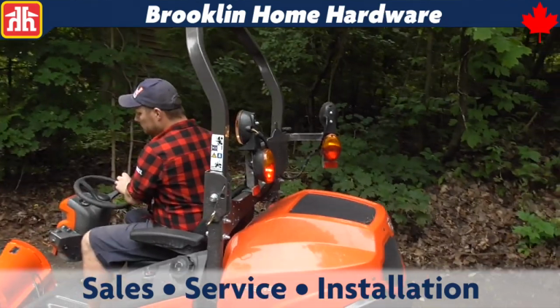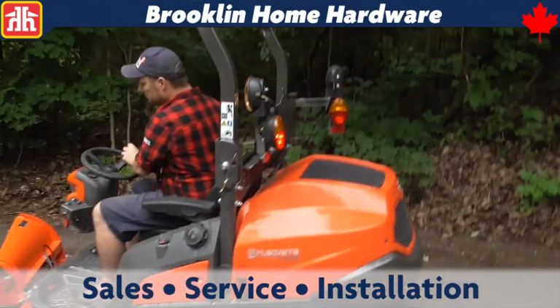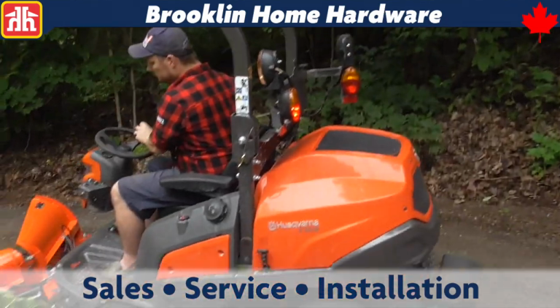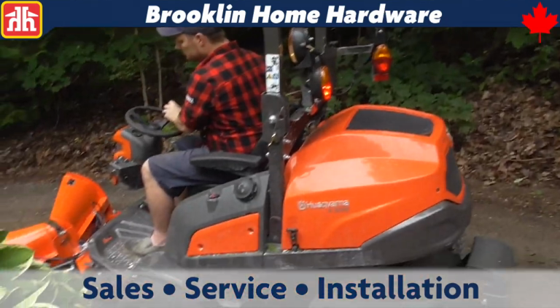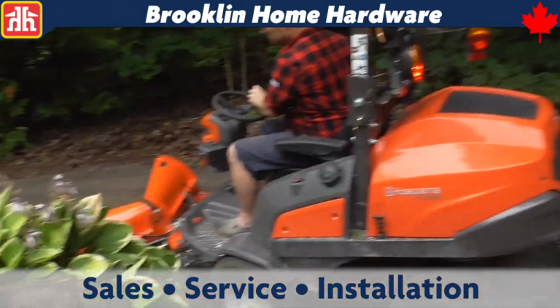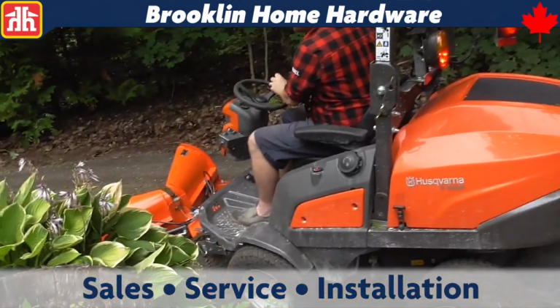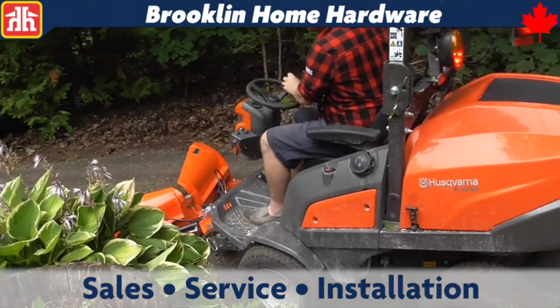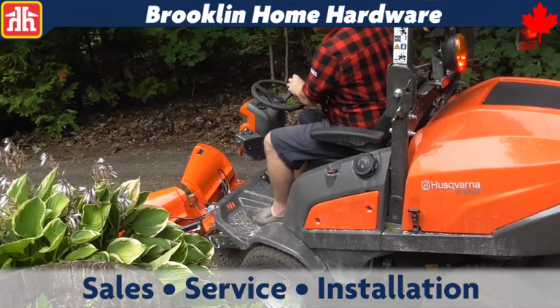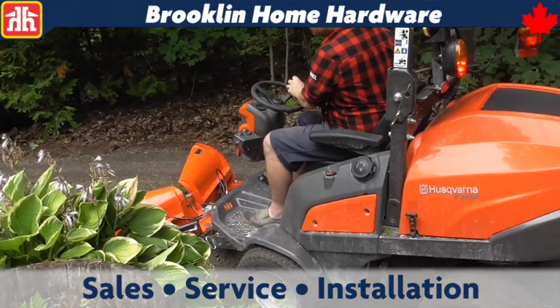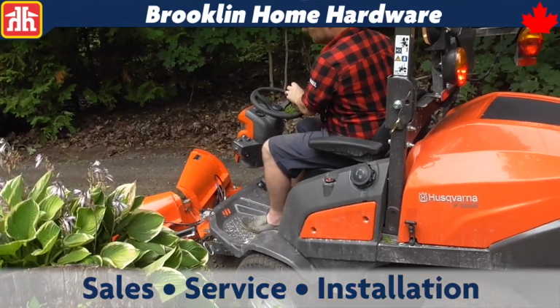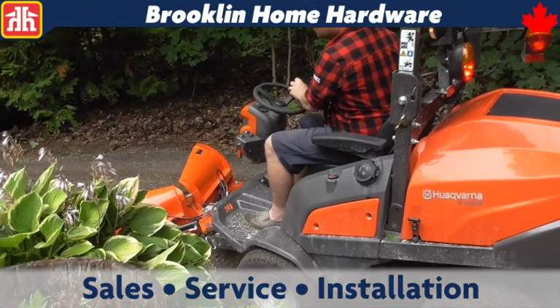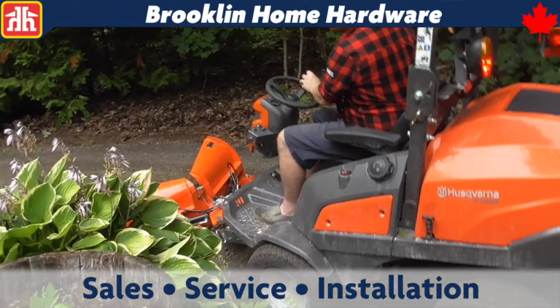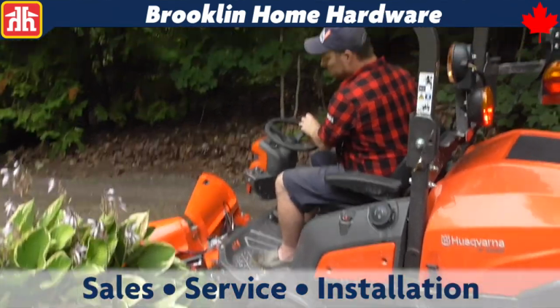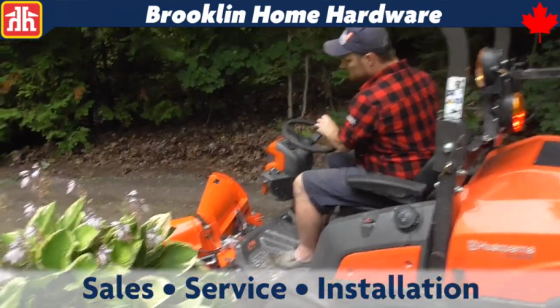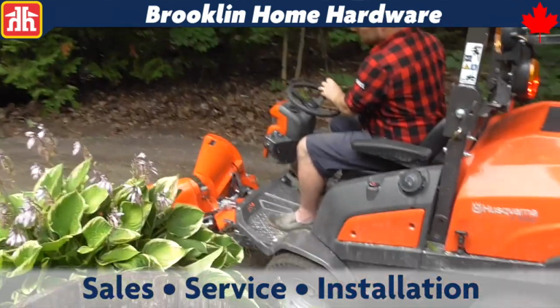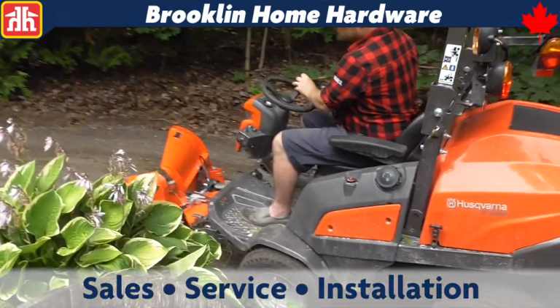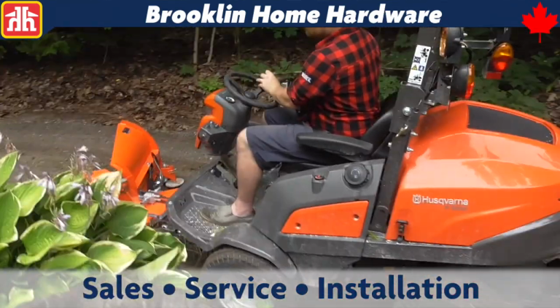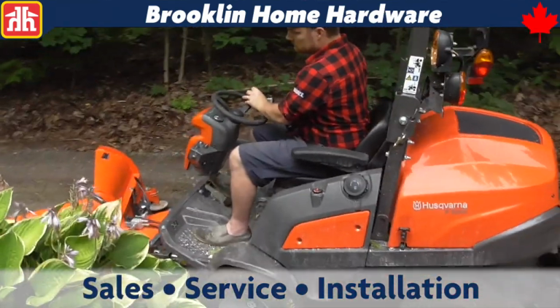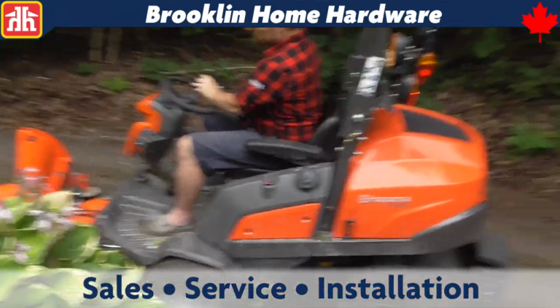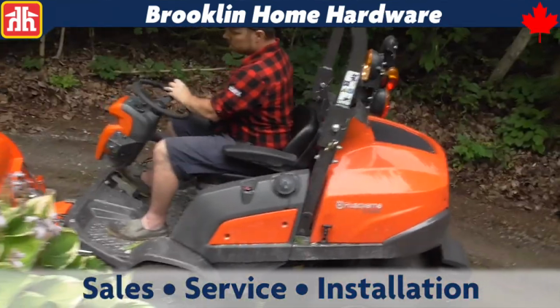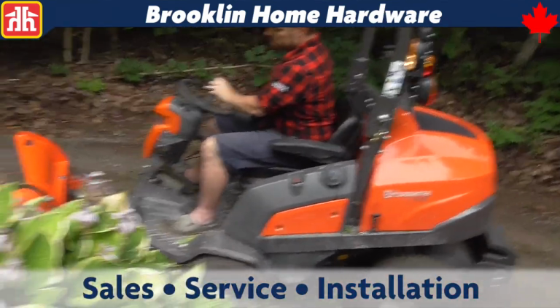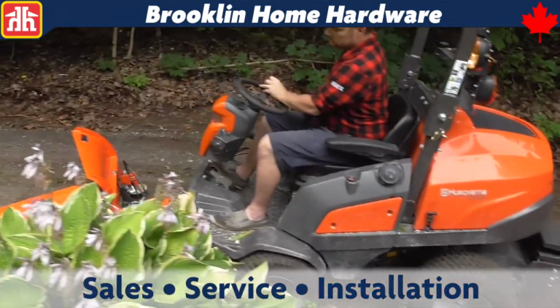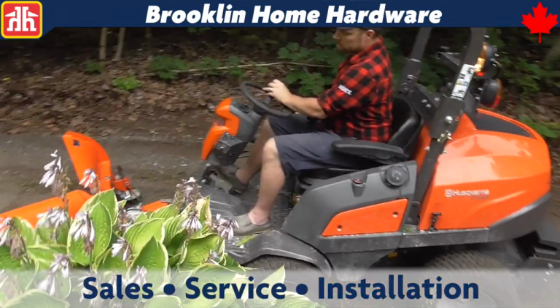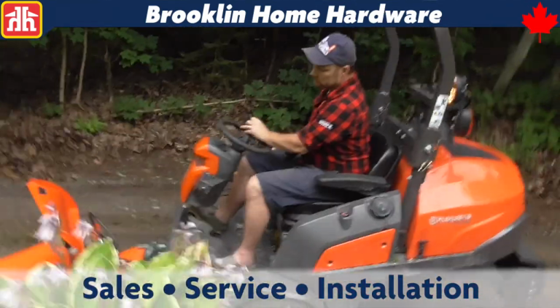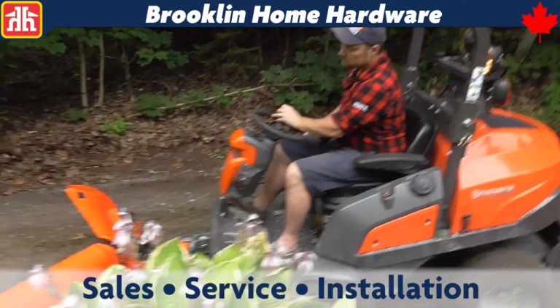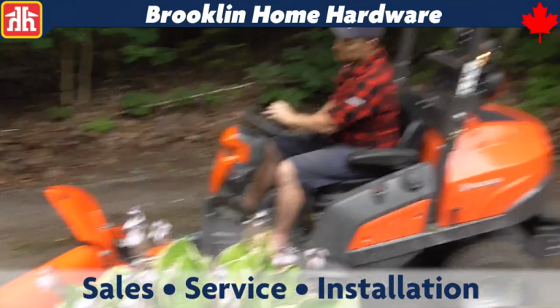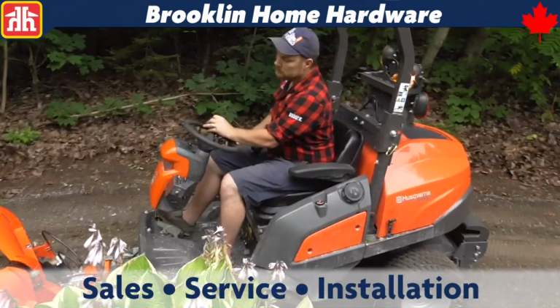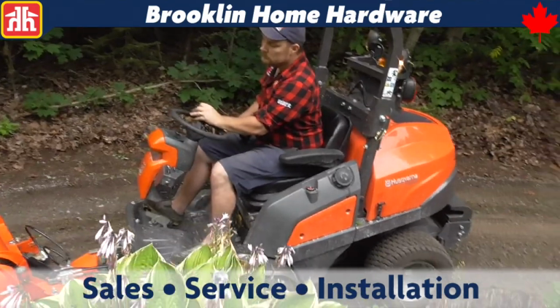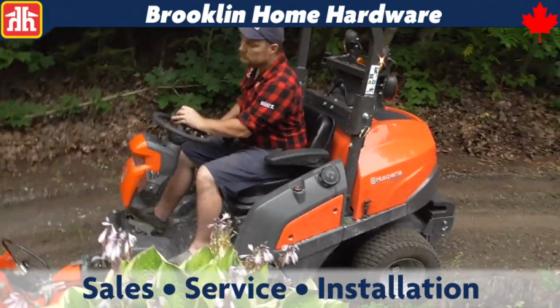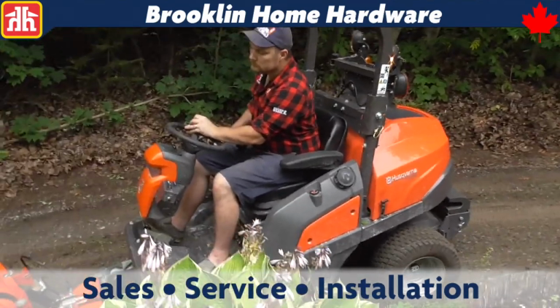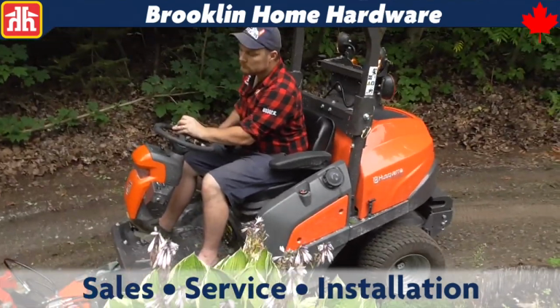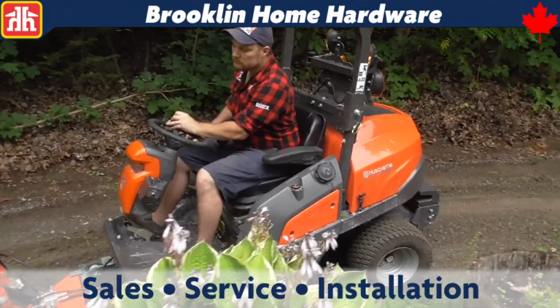Thanks for watching our review of the Husqvarna P525D Articulating Rider. I'm Derek Farrell.